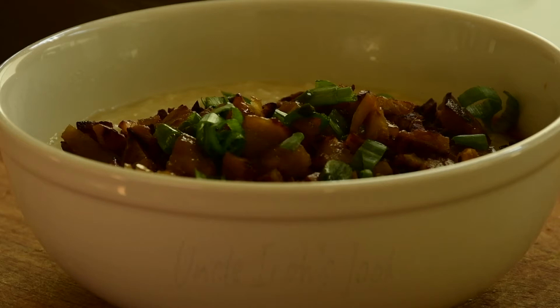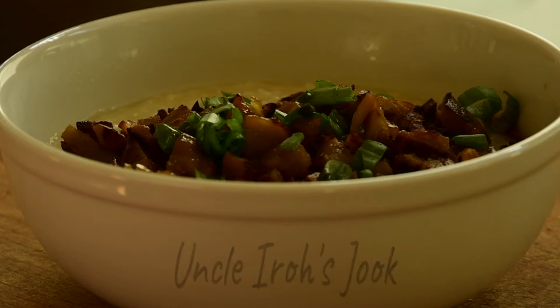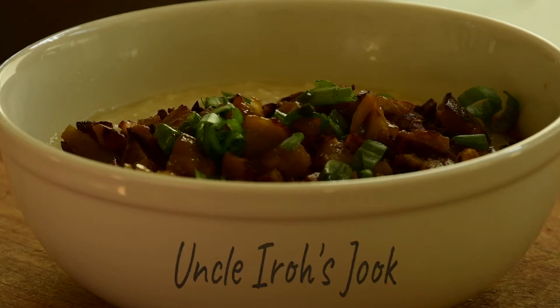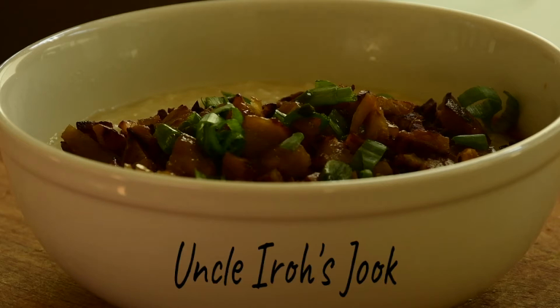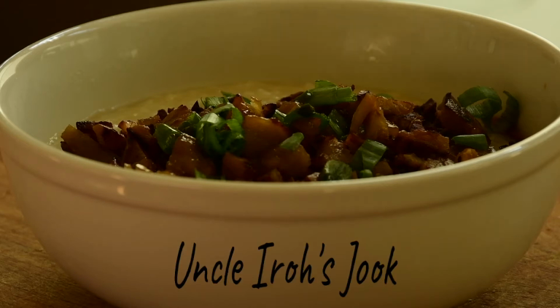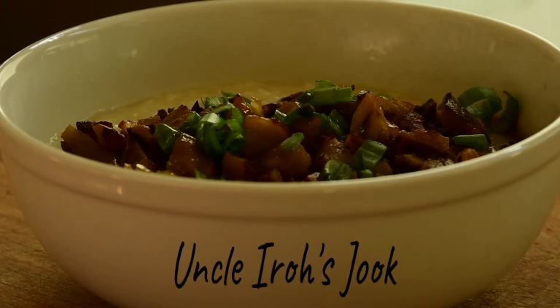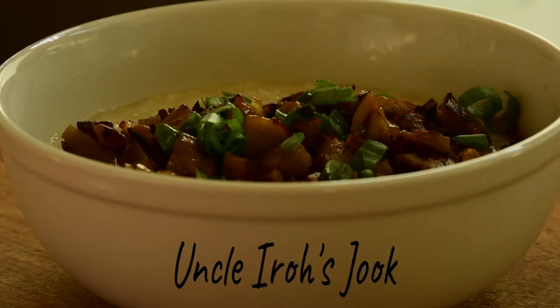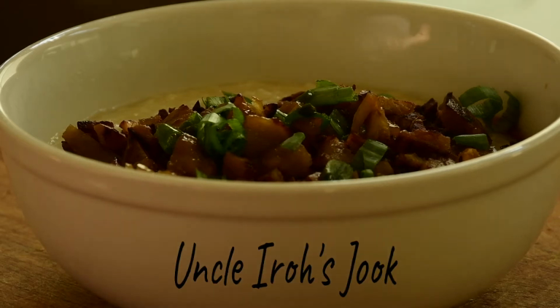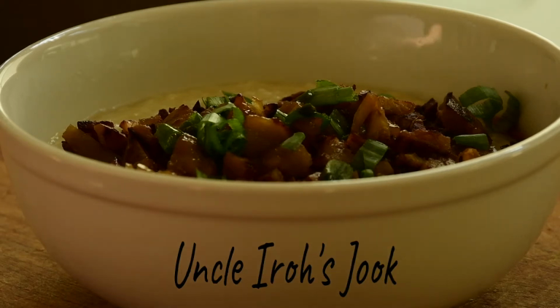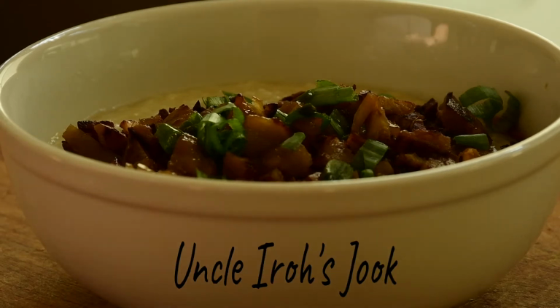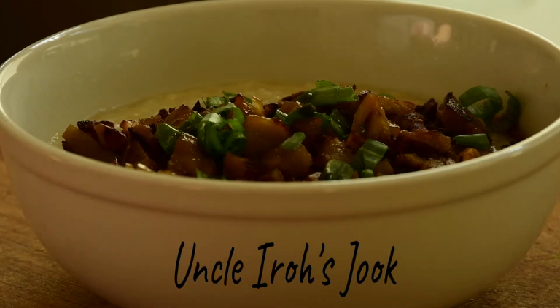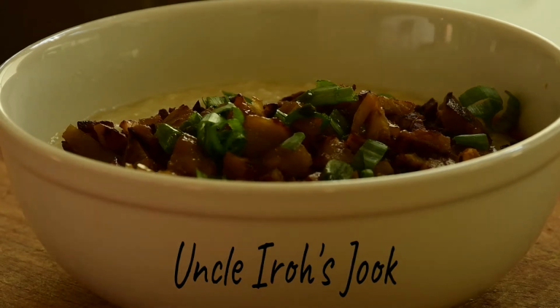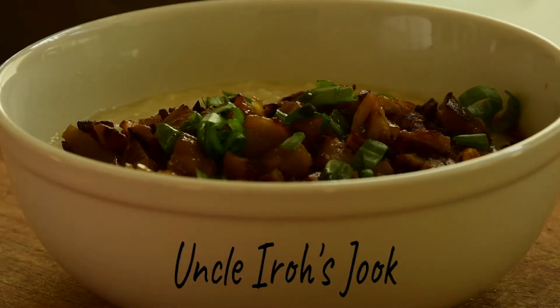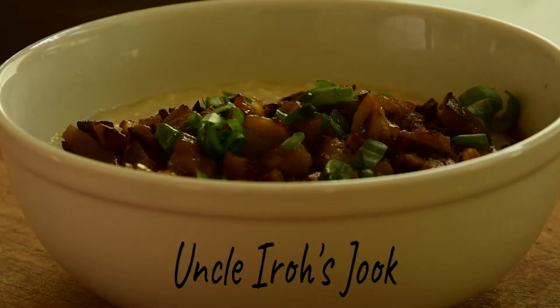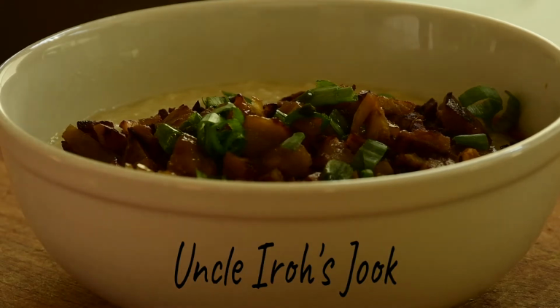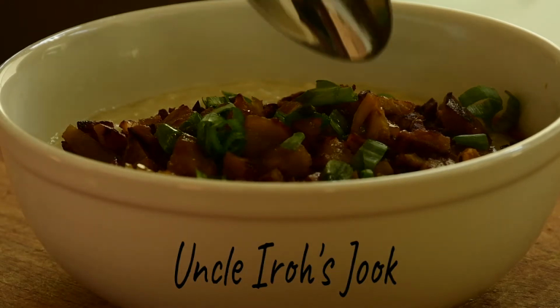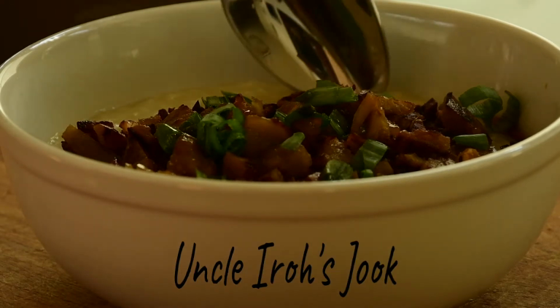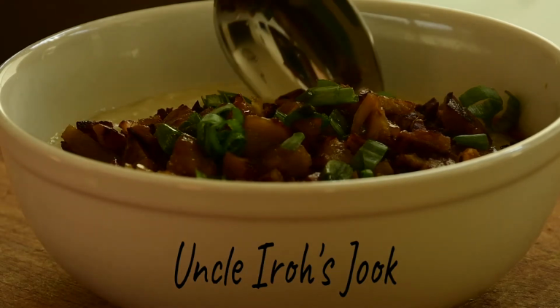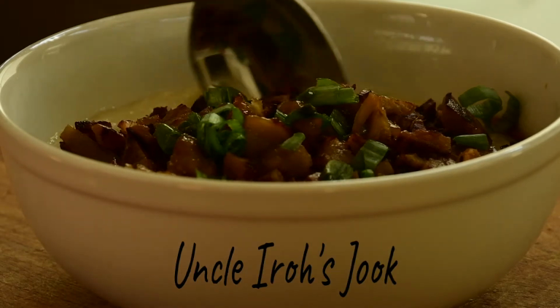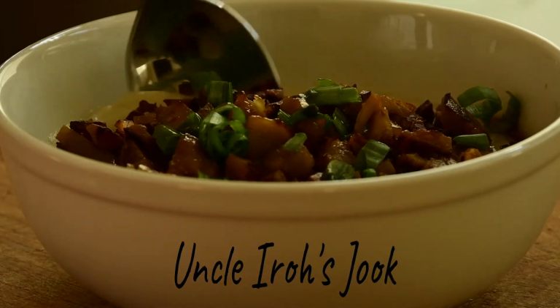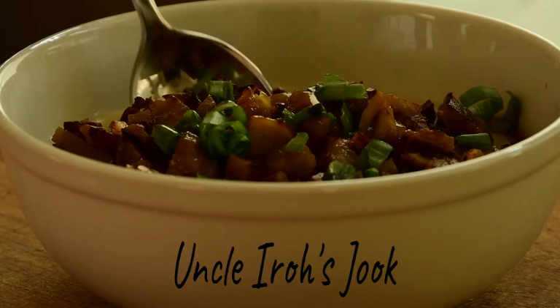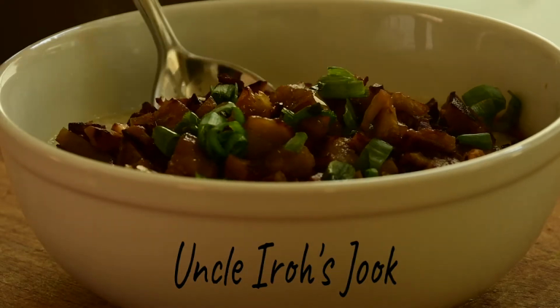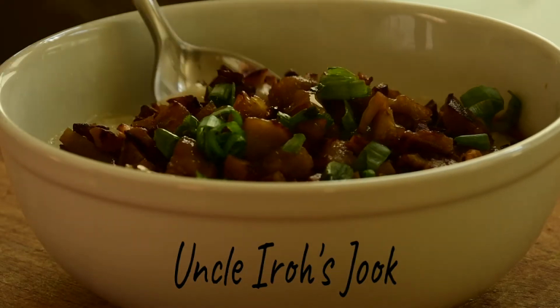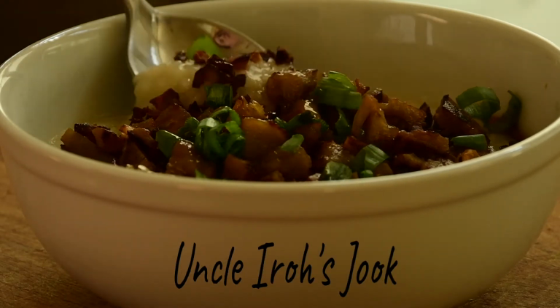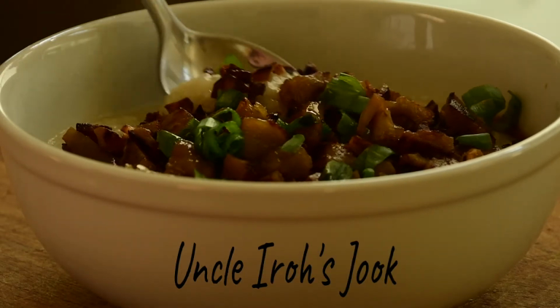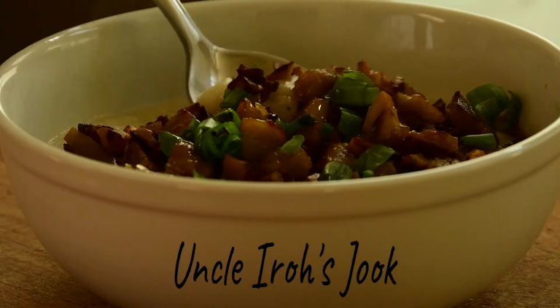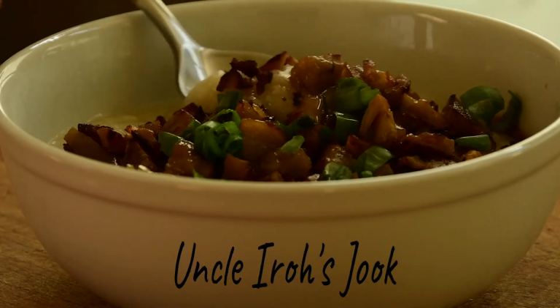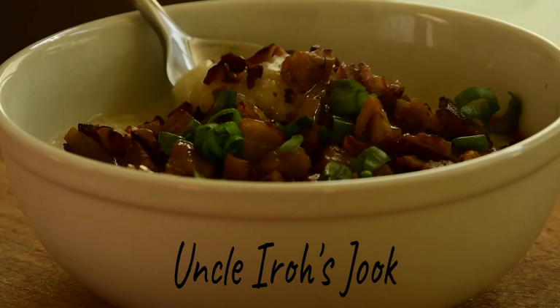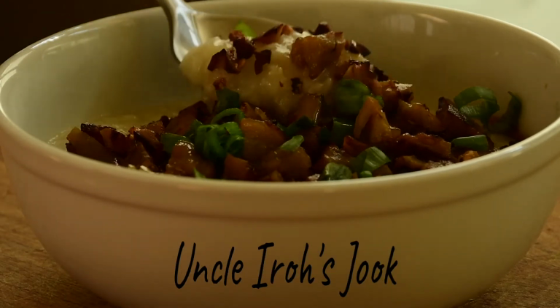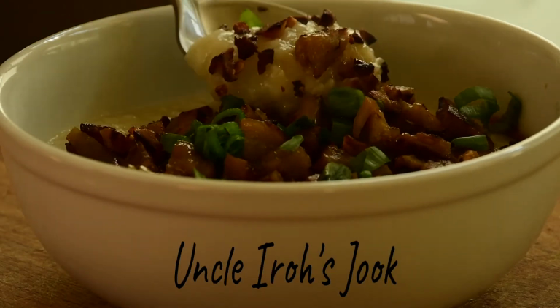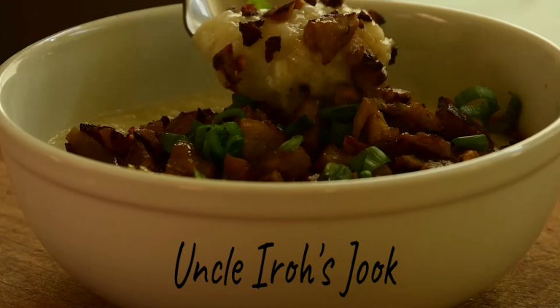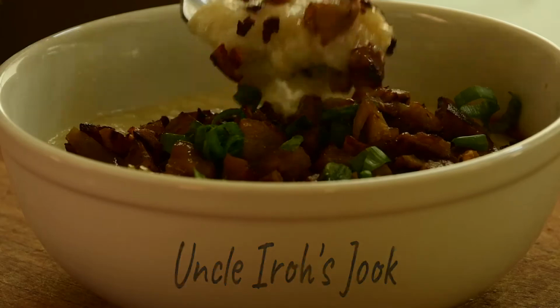Today we'll be making Uncle Iroh's juk recipe, as seen in the What Uncle Iroh Eats in a Day video.